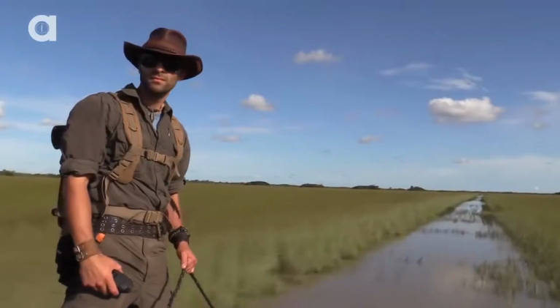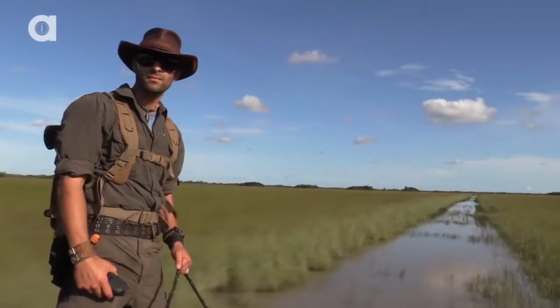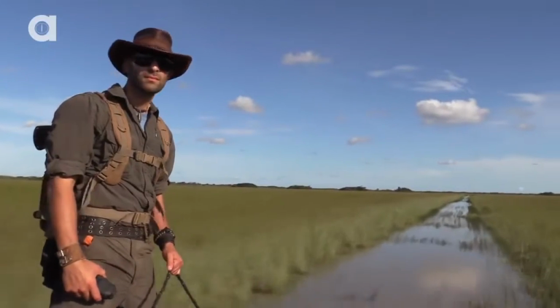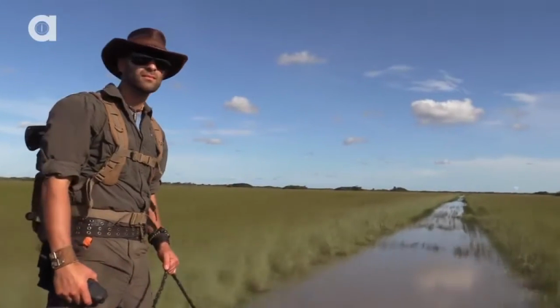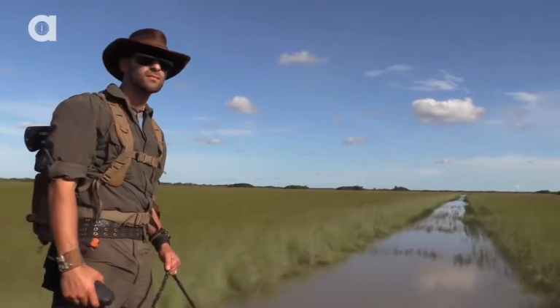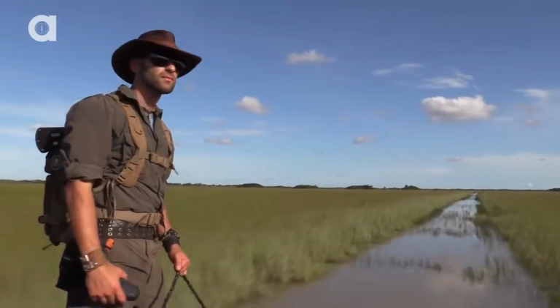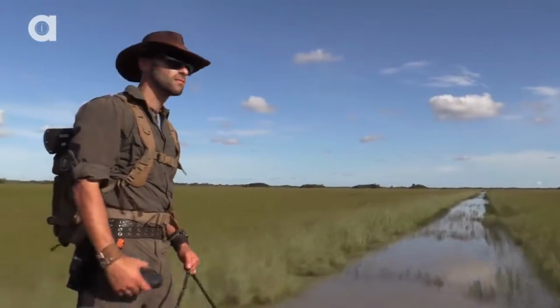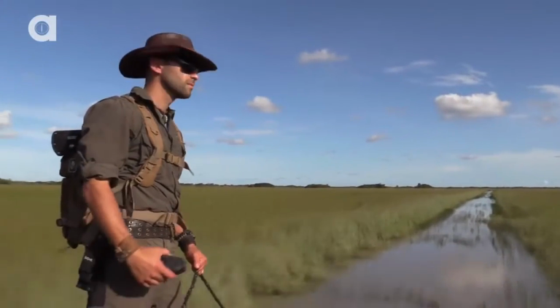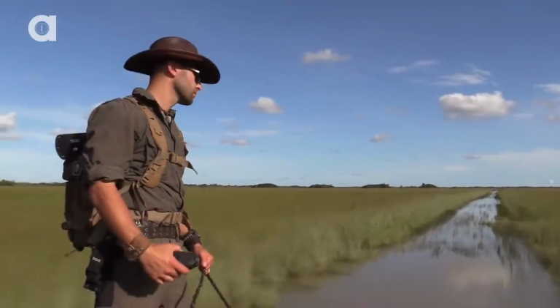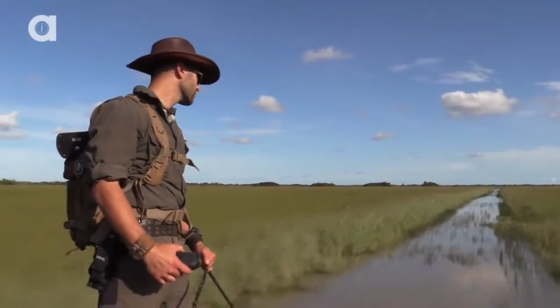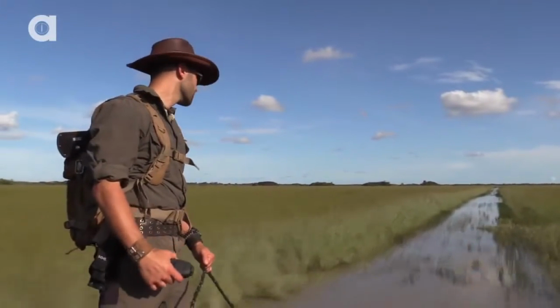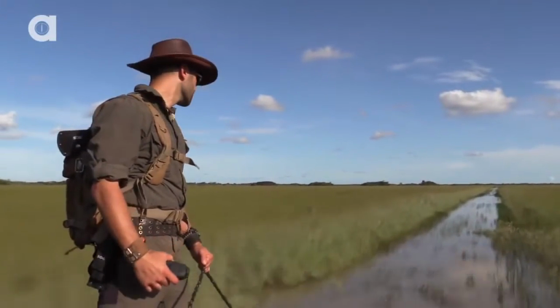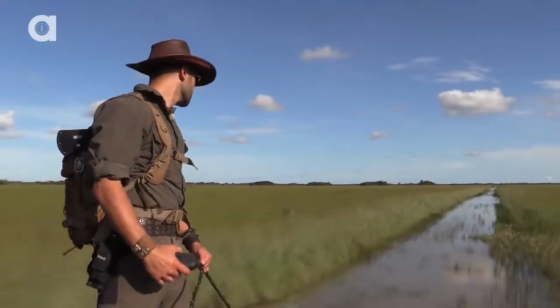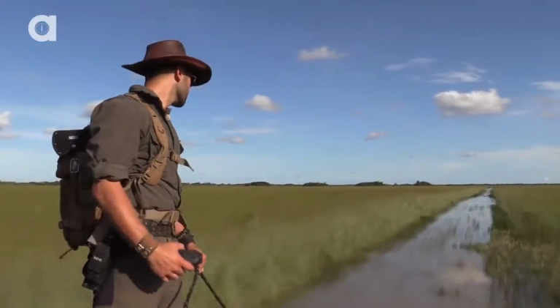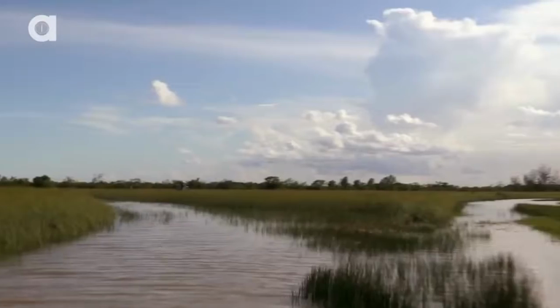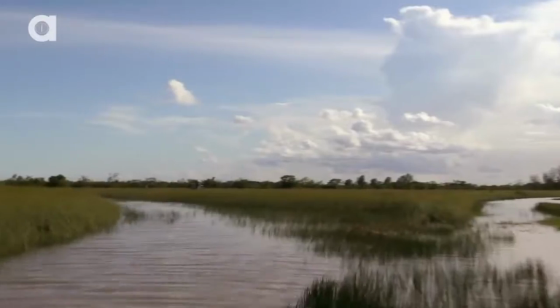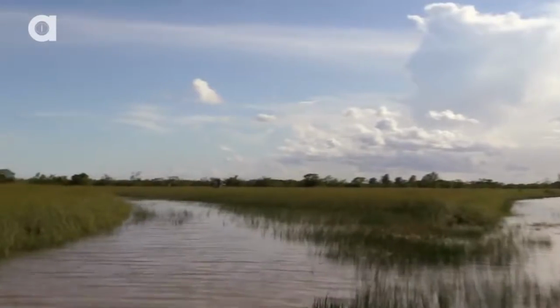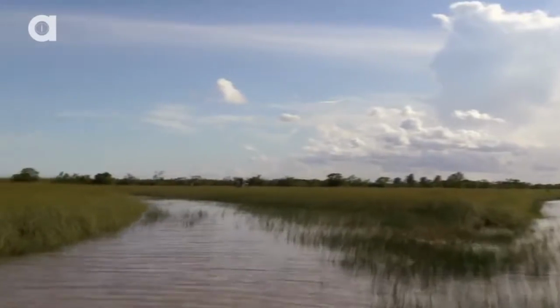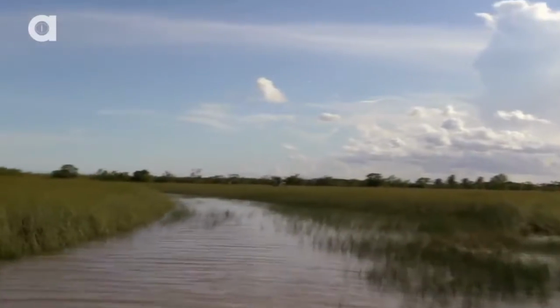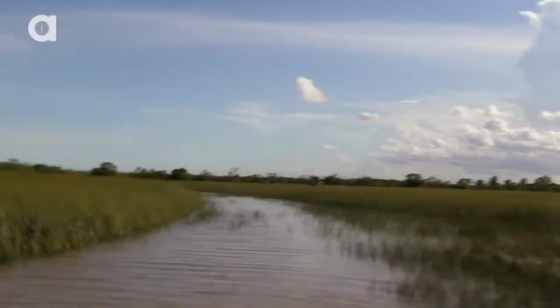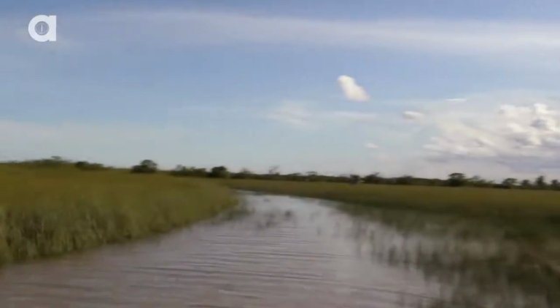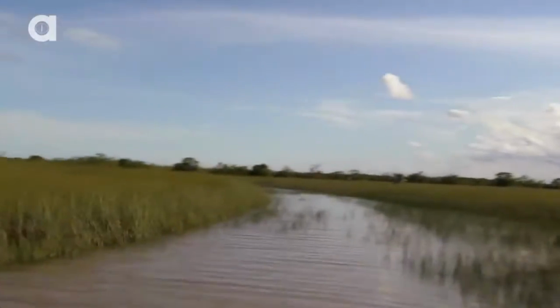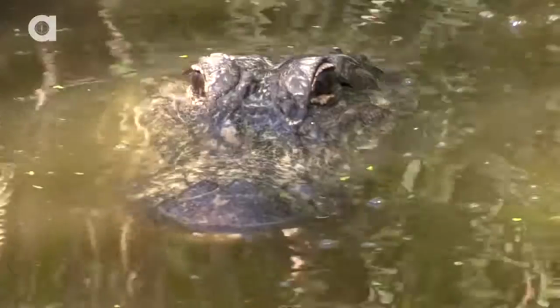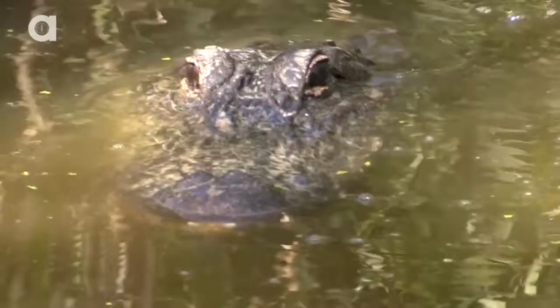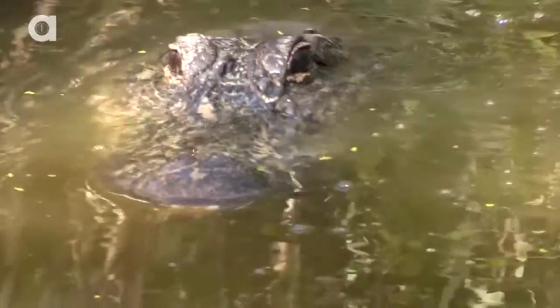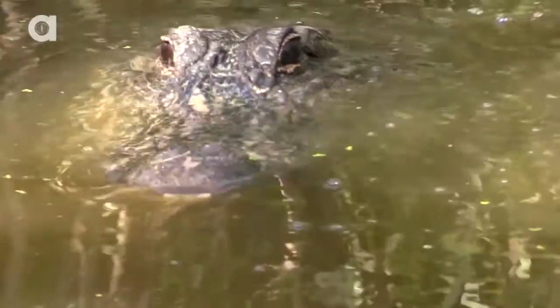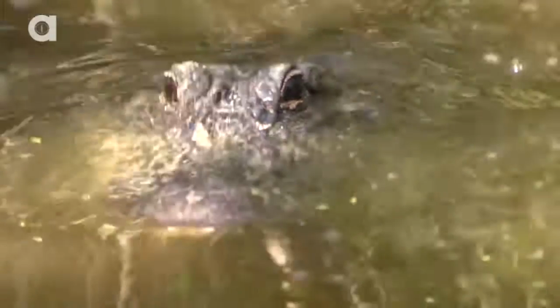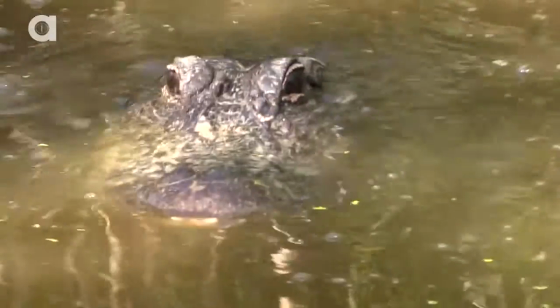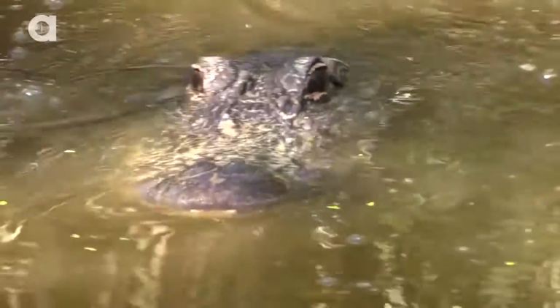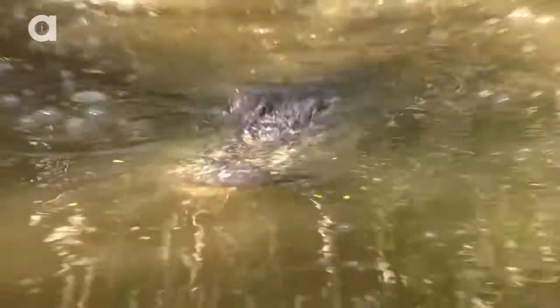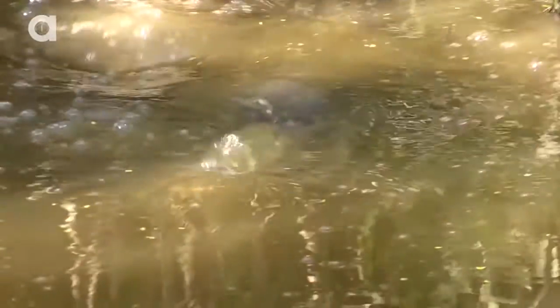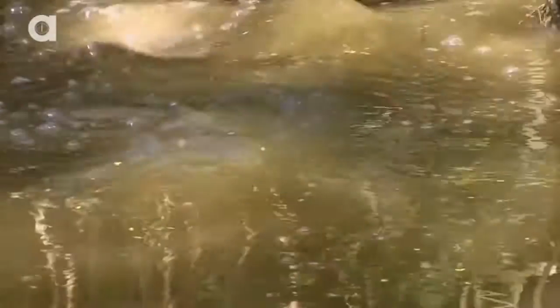I won't be using snares or ropes to capture them. I want the interaction to remain as stress-free on the animal as possible.